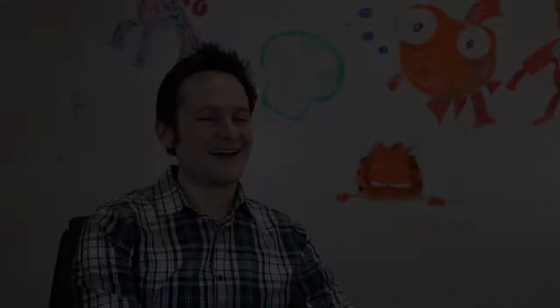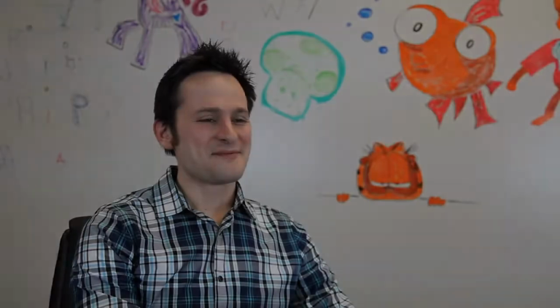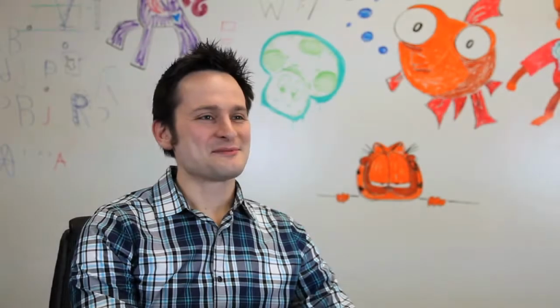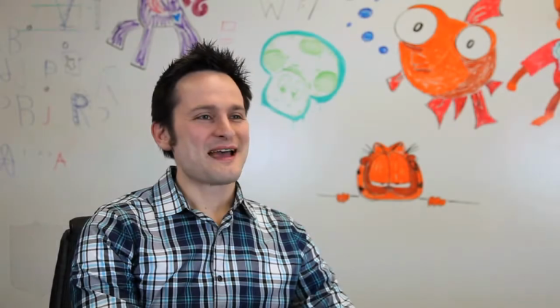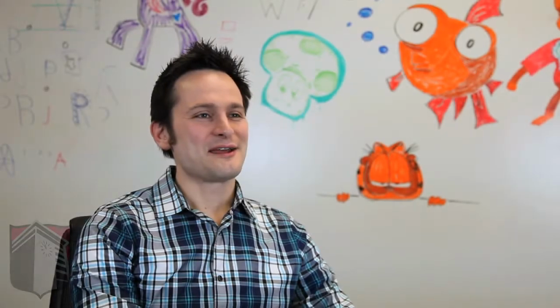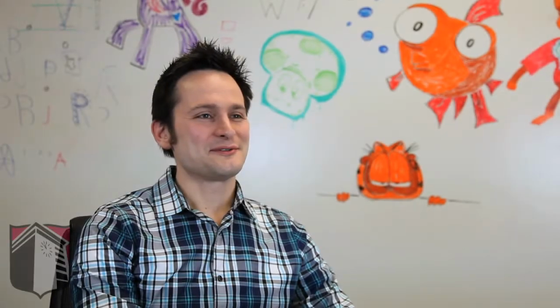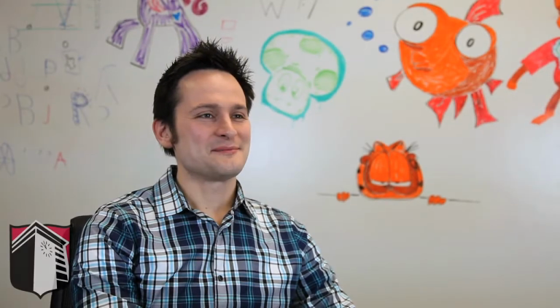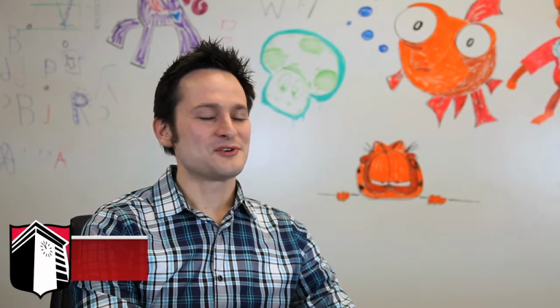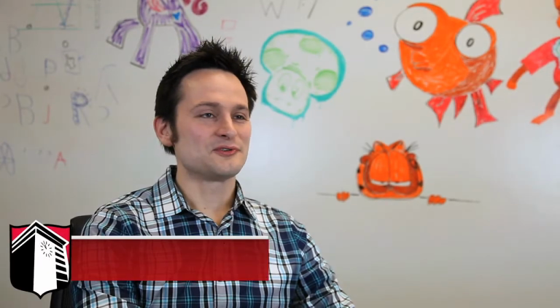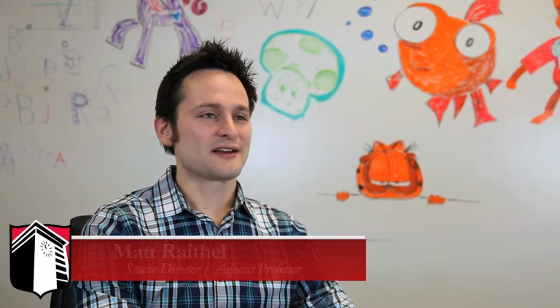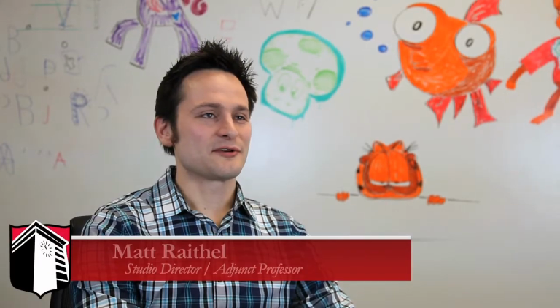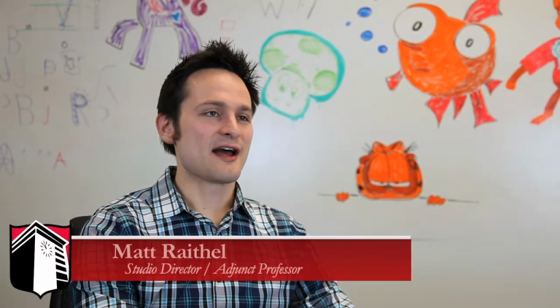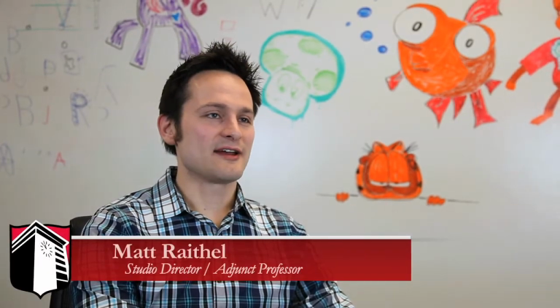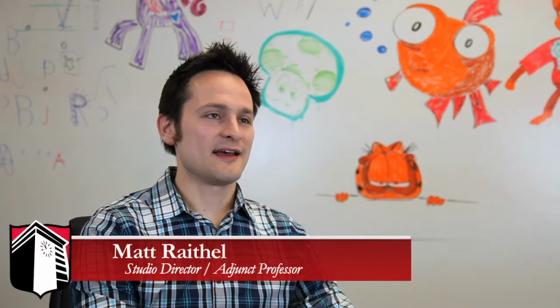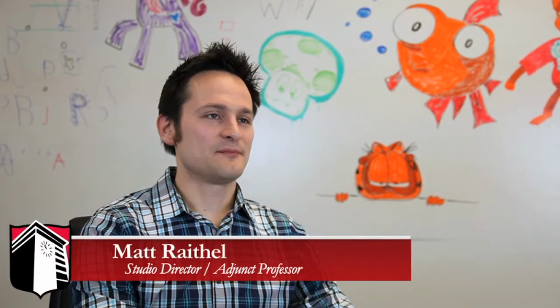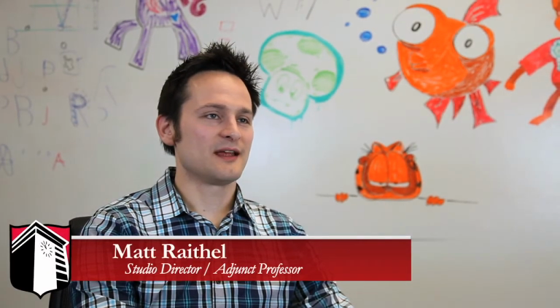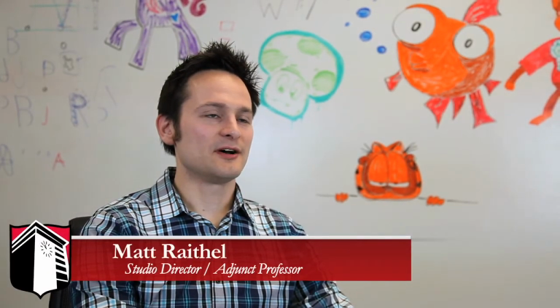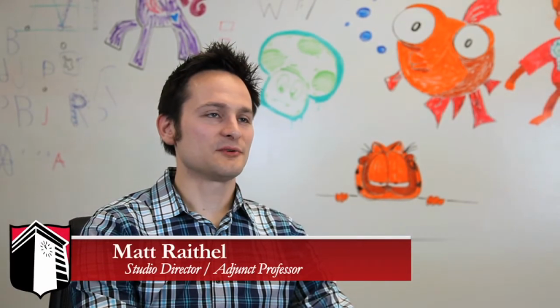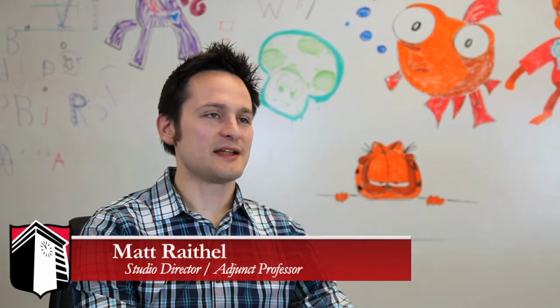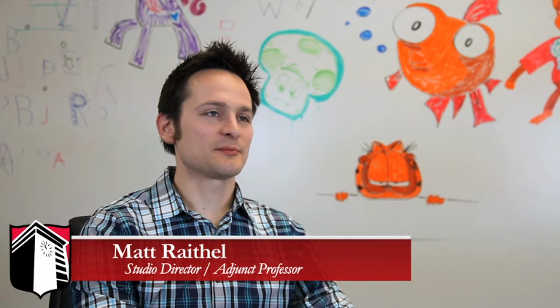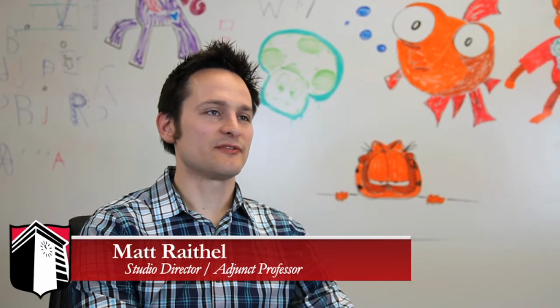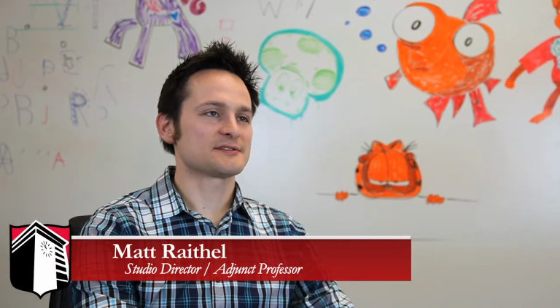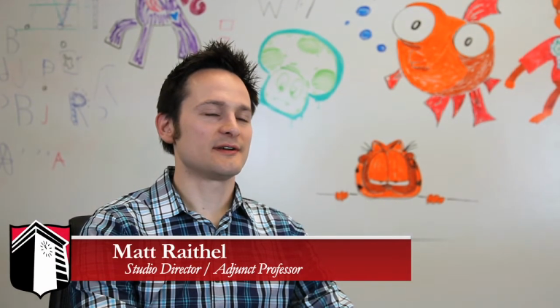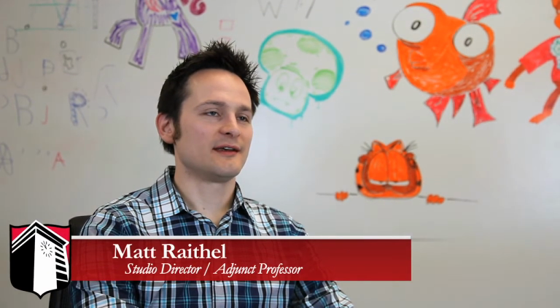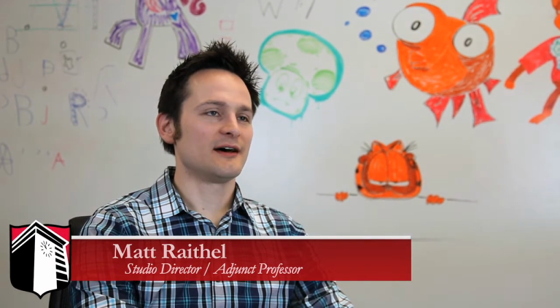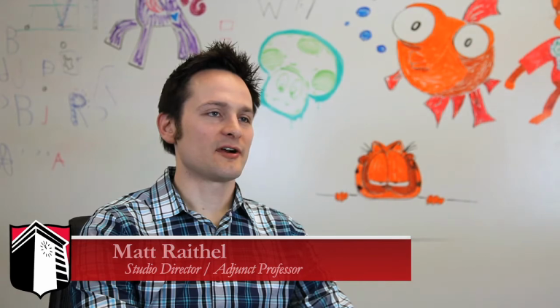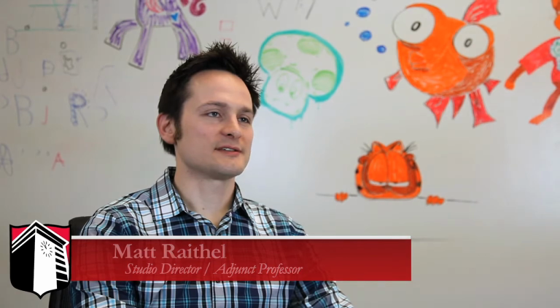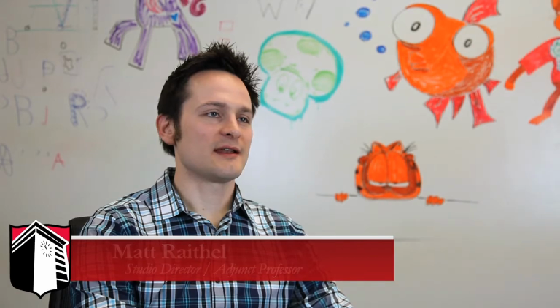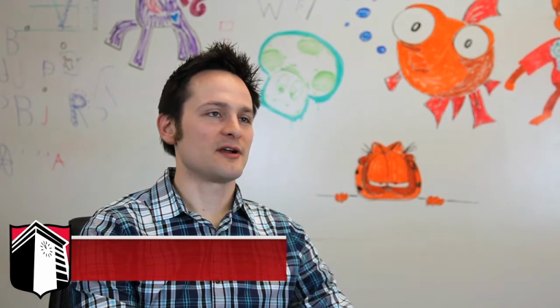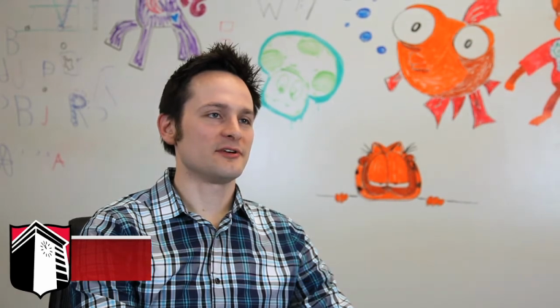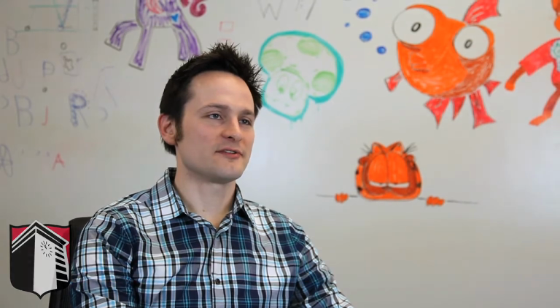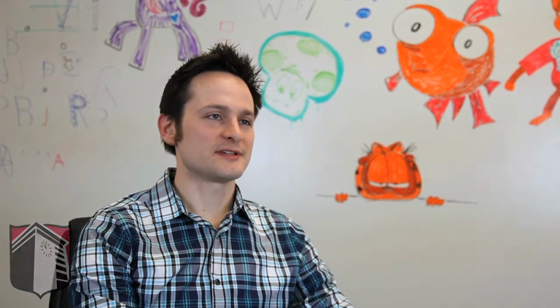Hi, my name is Matt Rathel. I'm Studio Director for Graphite Lab, and I'm also an adjunct professor of Art and Design at Maryville University.